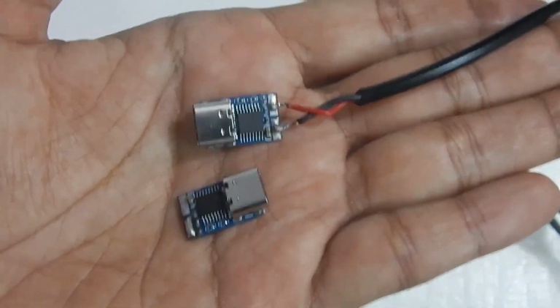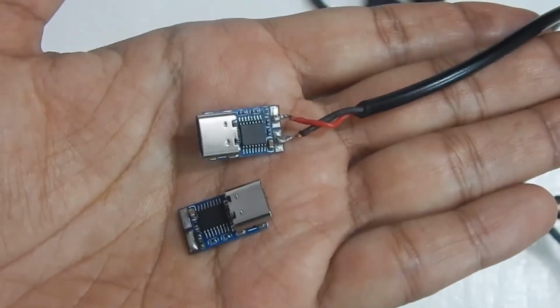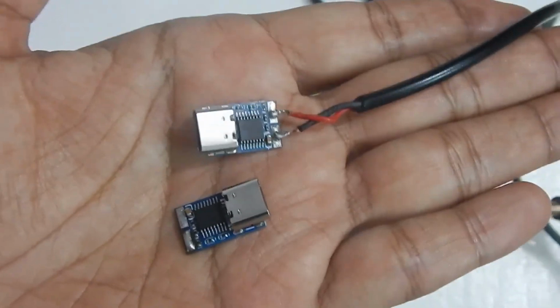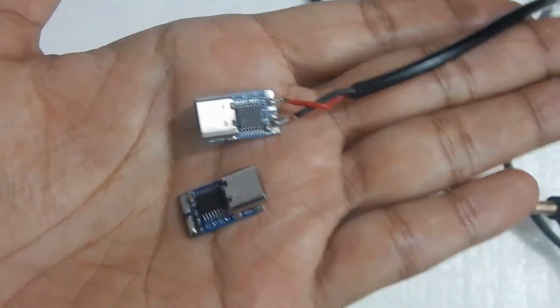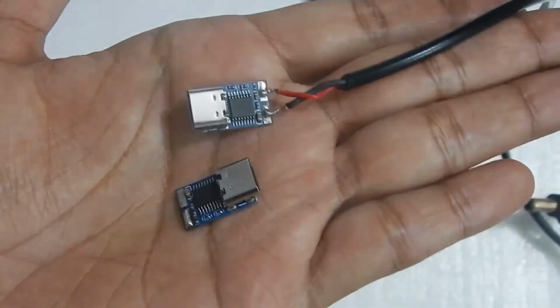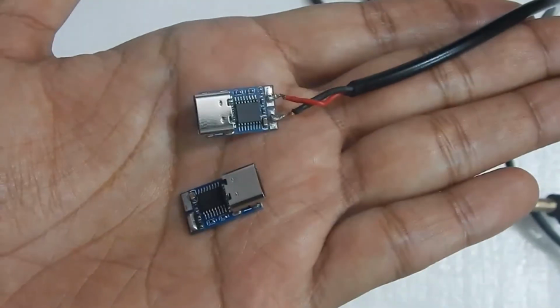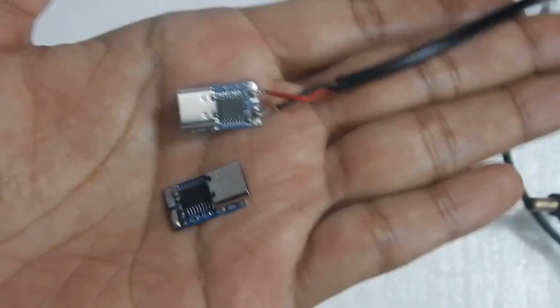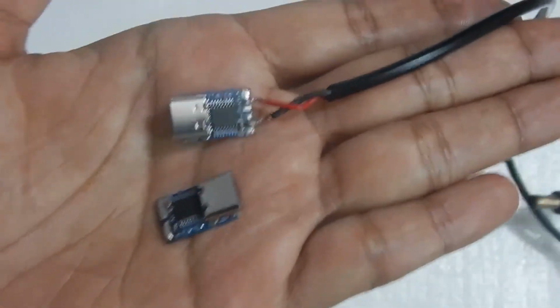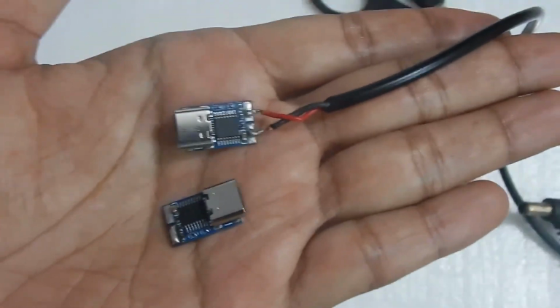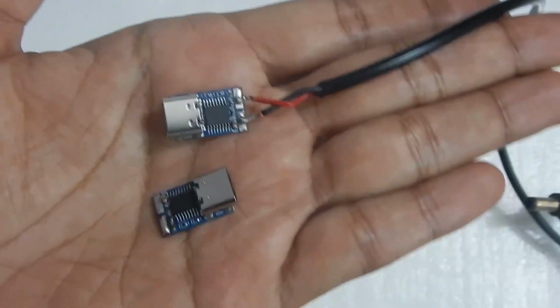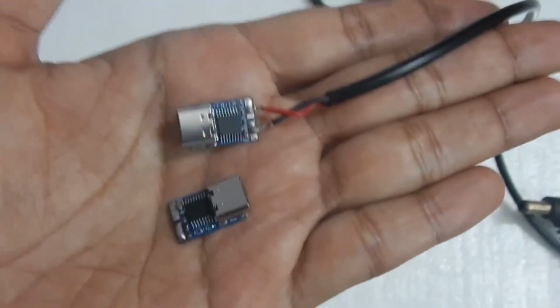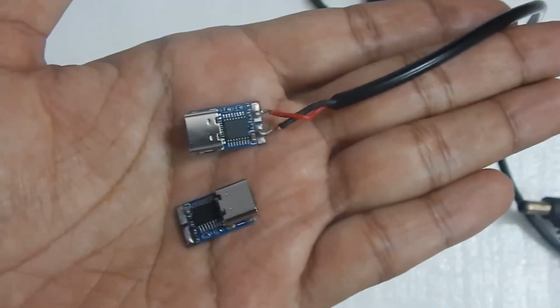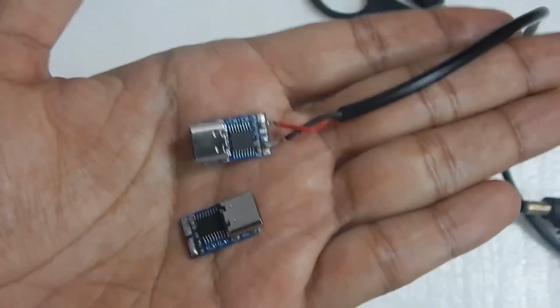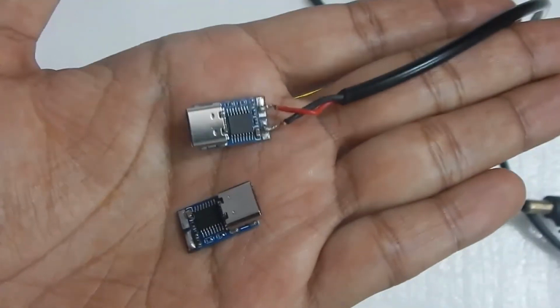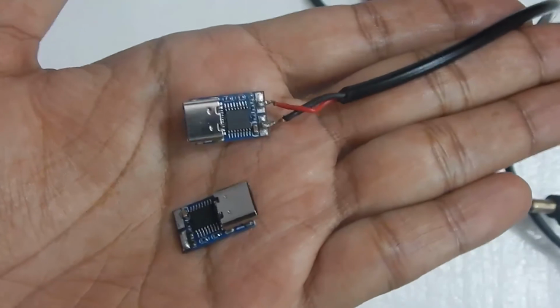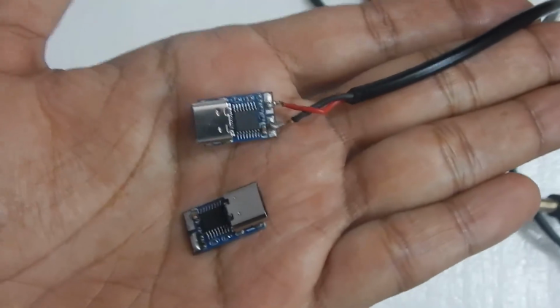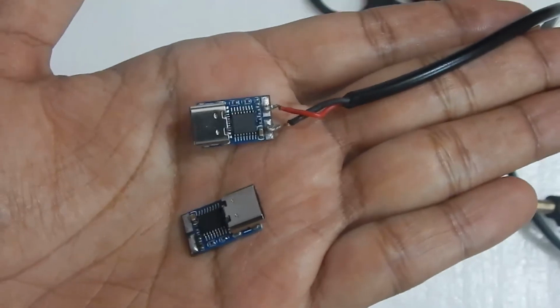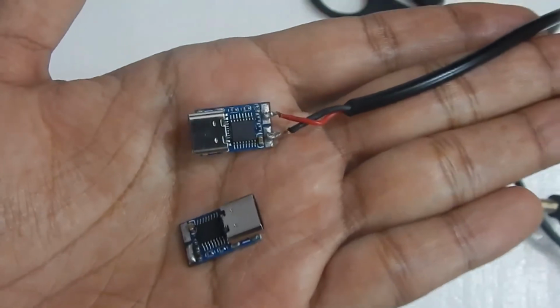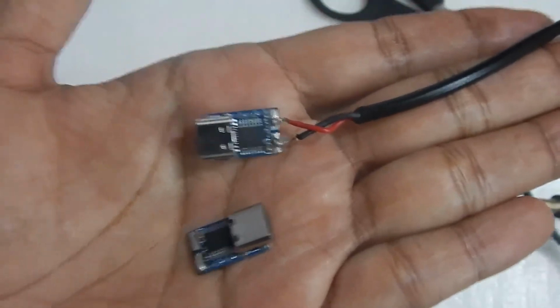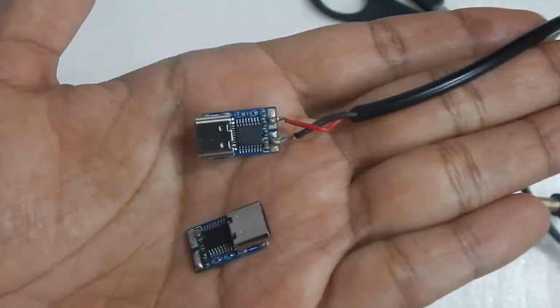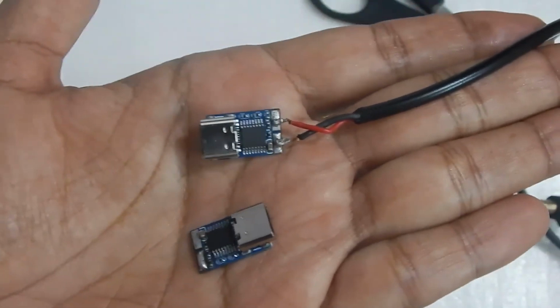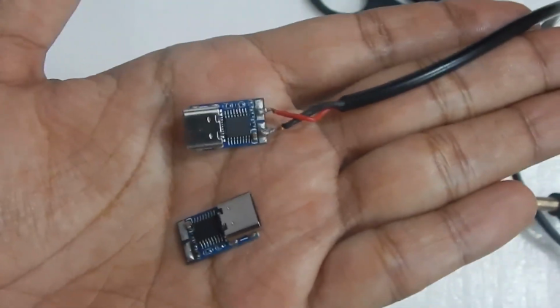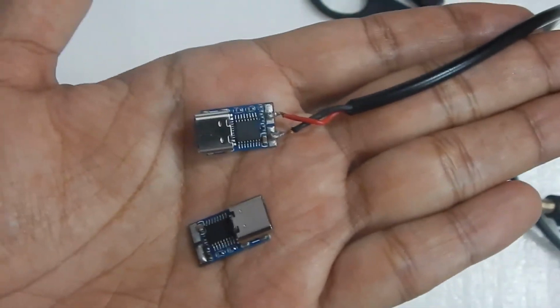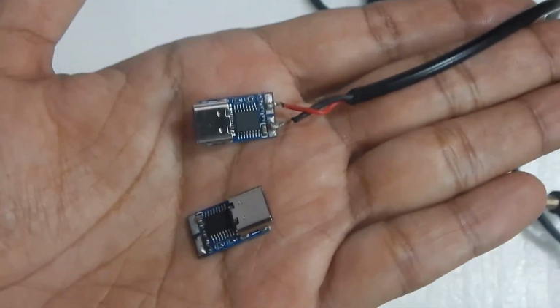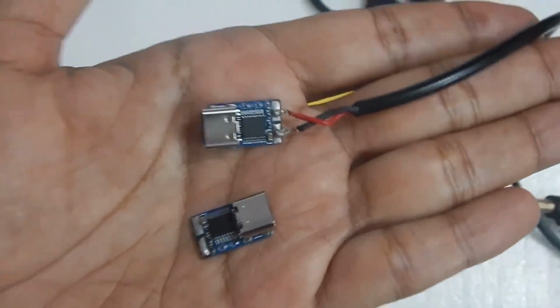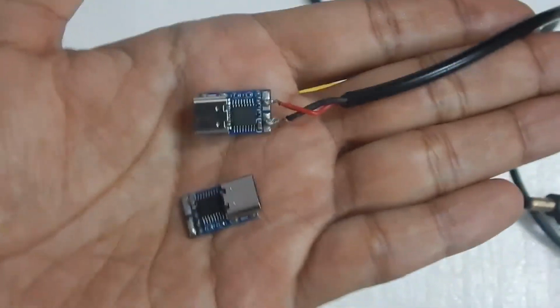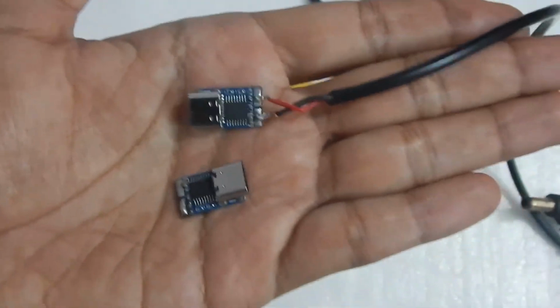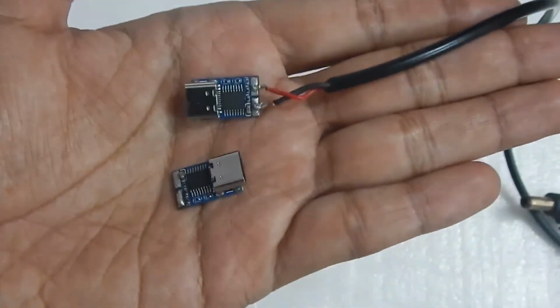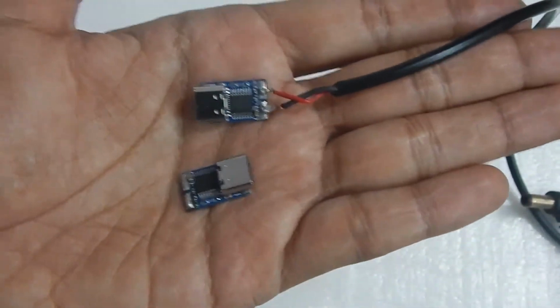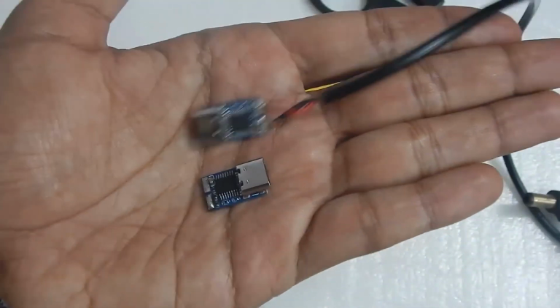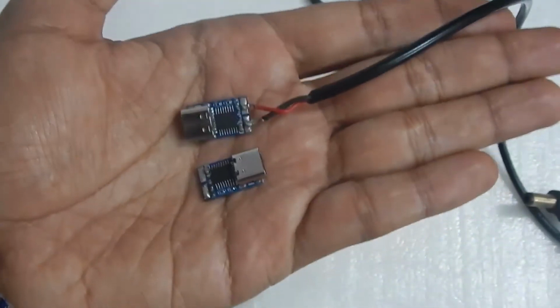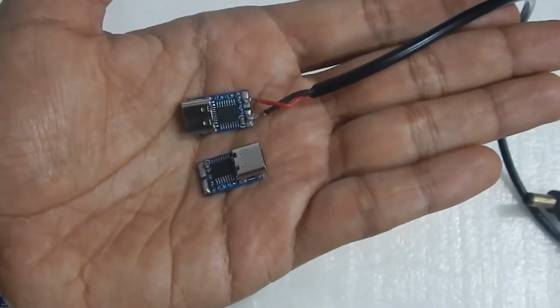So there we go — this was my video on these PD triggers. I hope you found this video helpful. Thanks for watching and I will see you guys in my next video.